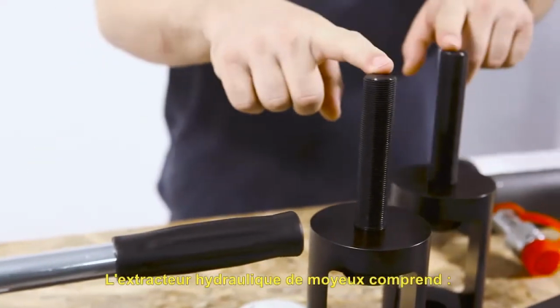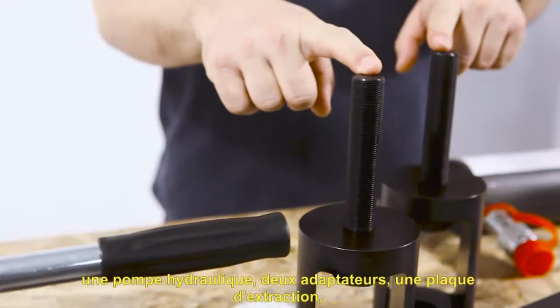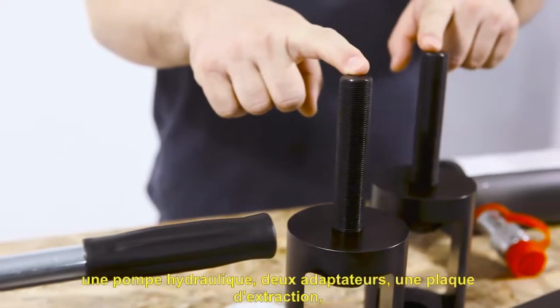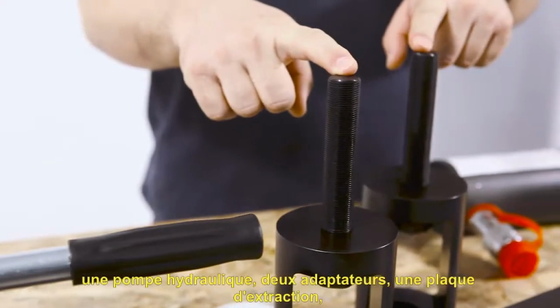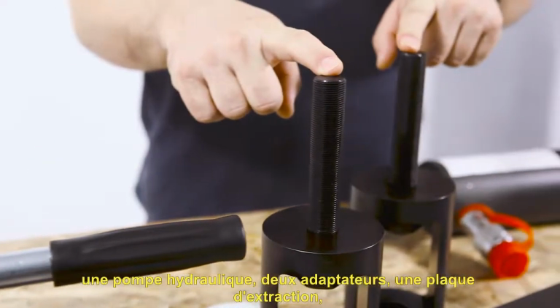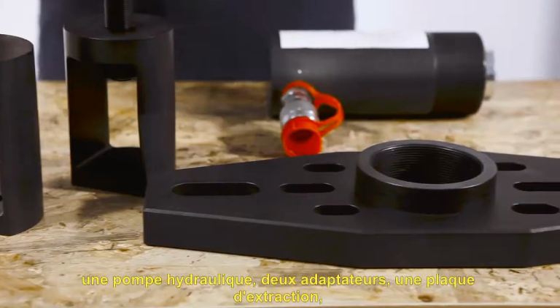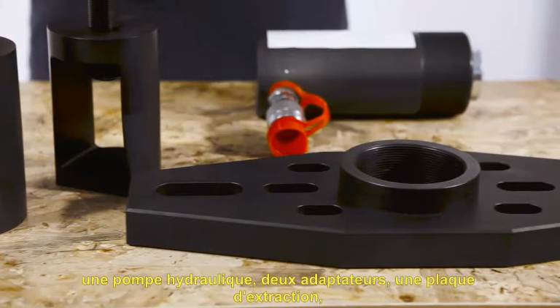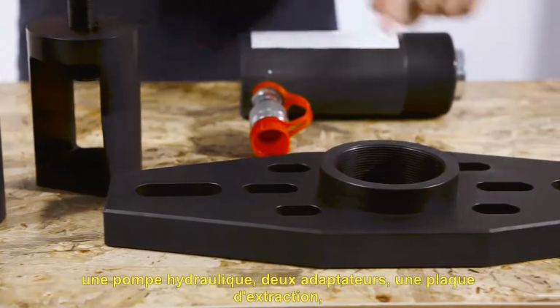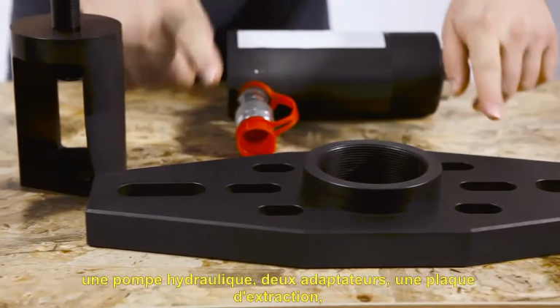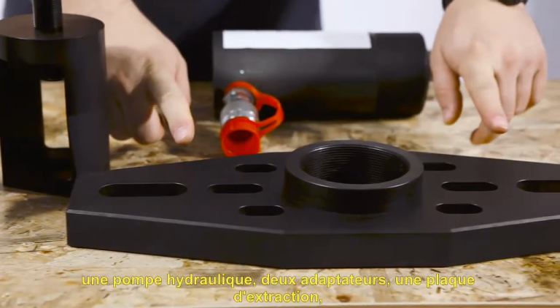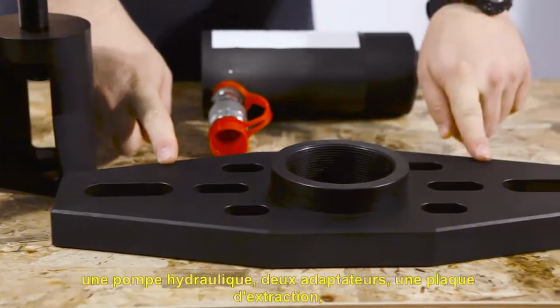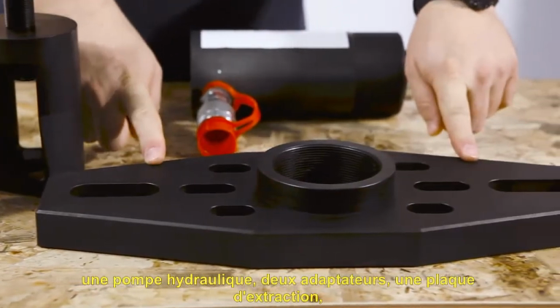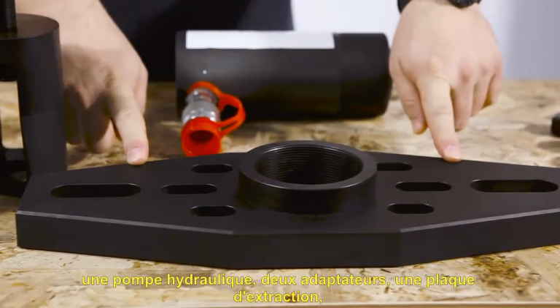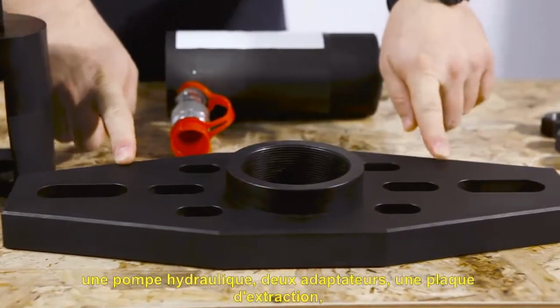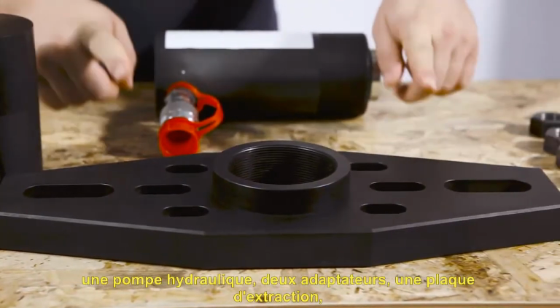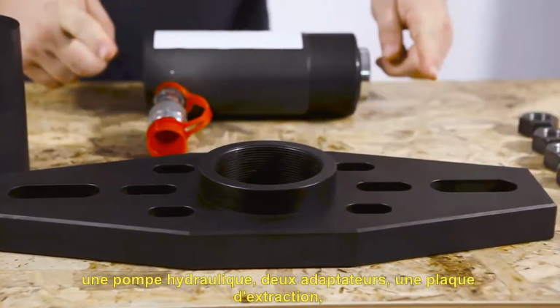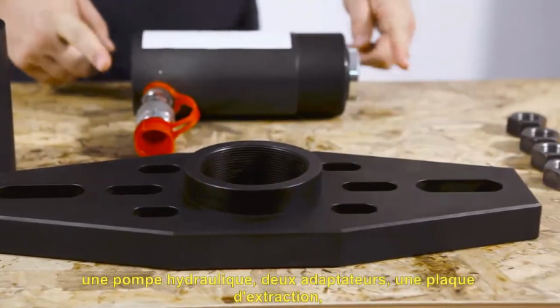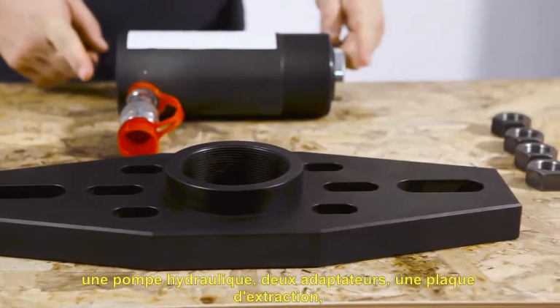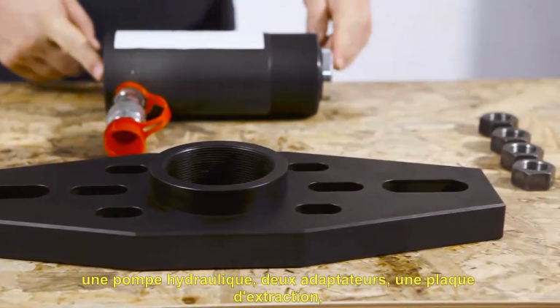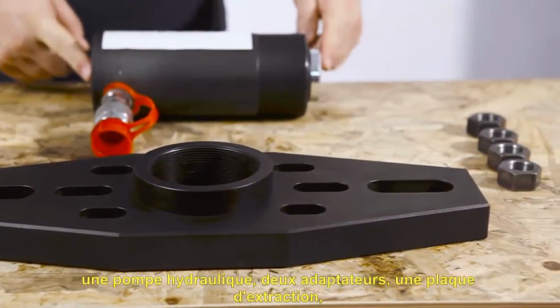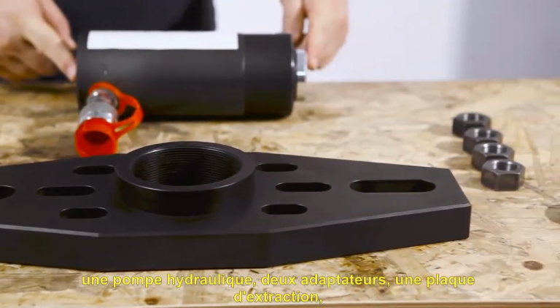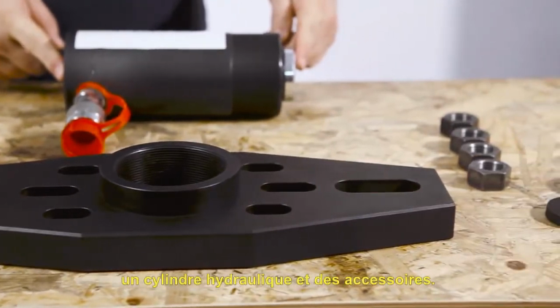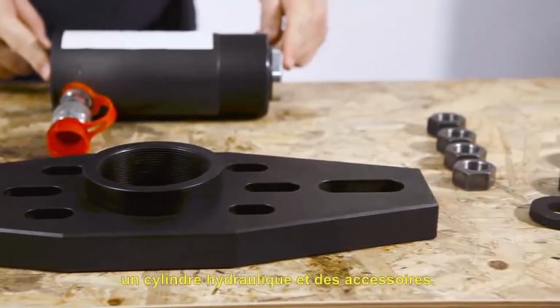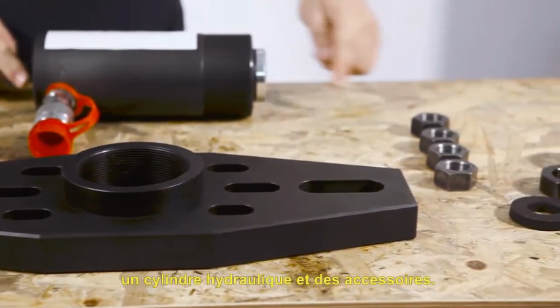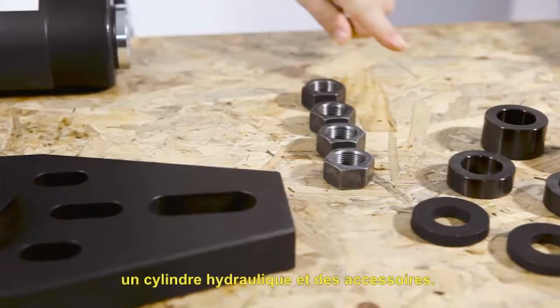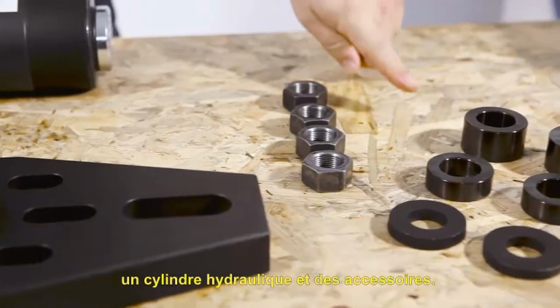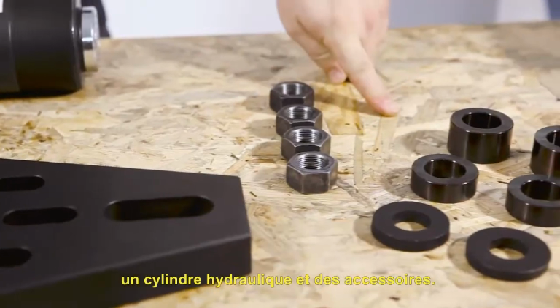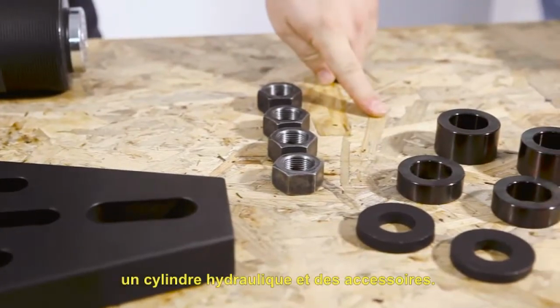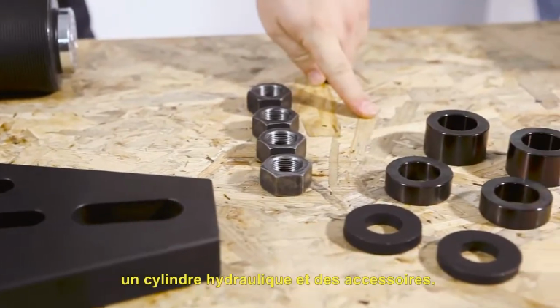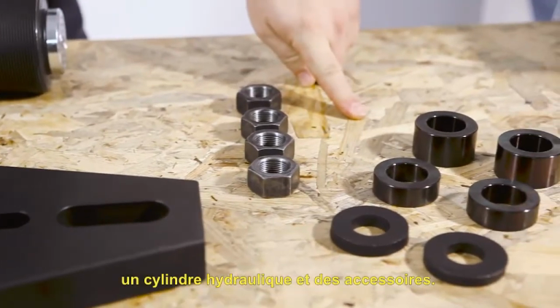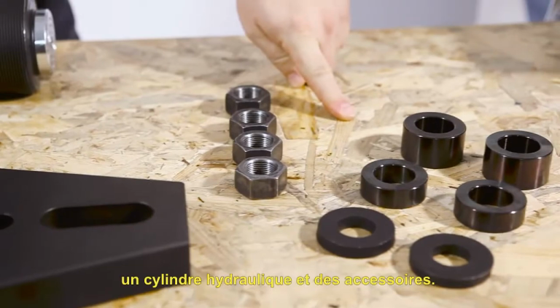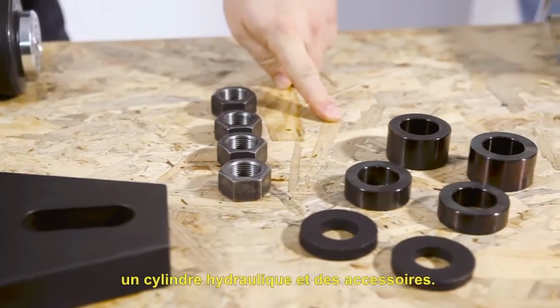The hydraulic hub puller consists of a hydraulic pump, two adapters, an extractor plate, a hydraulic cylinder, and accessories.